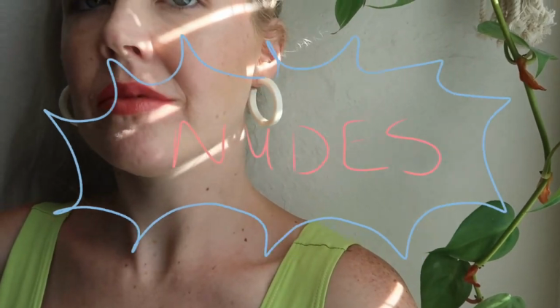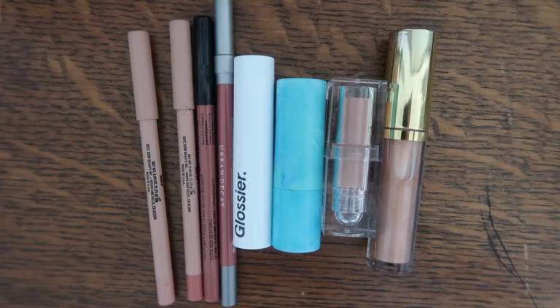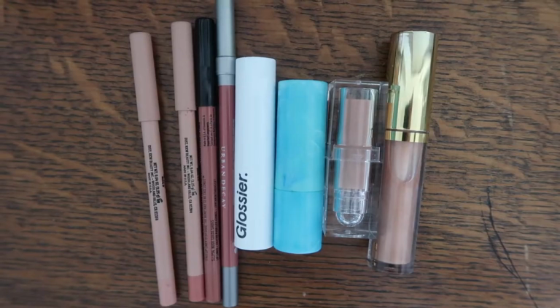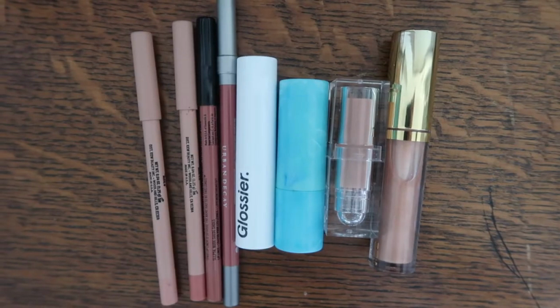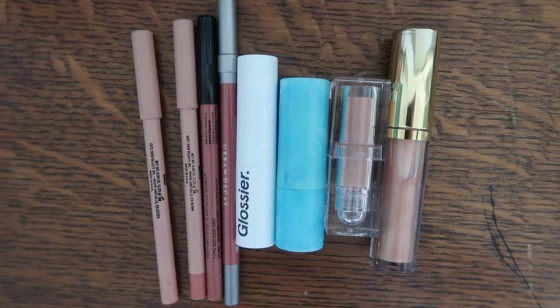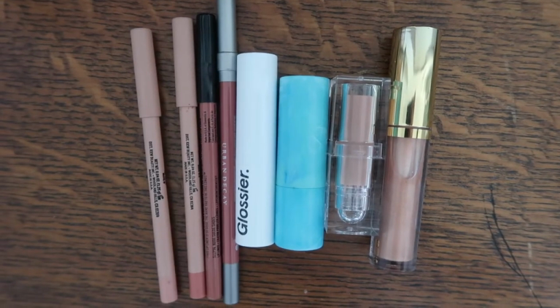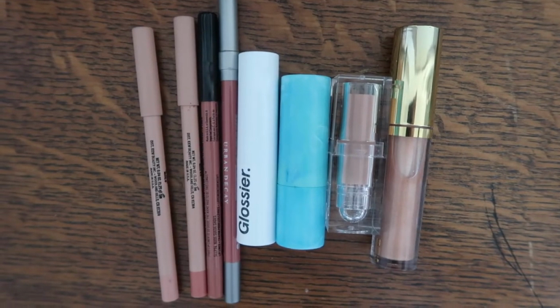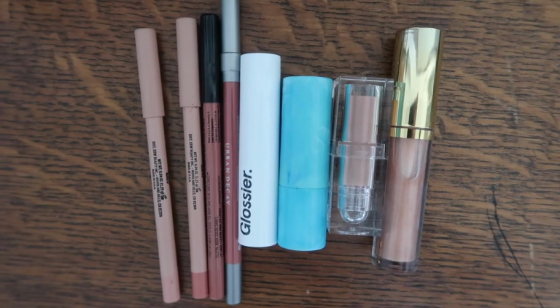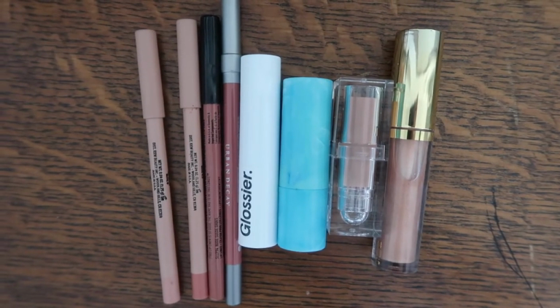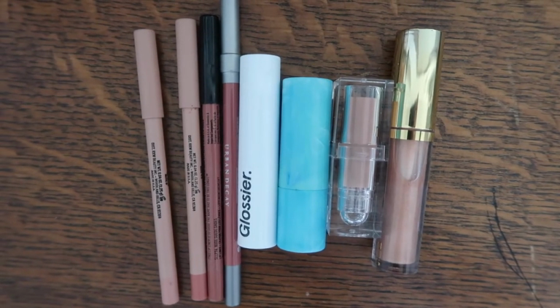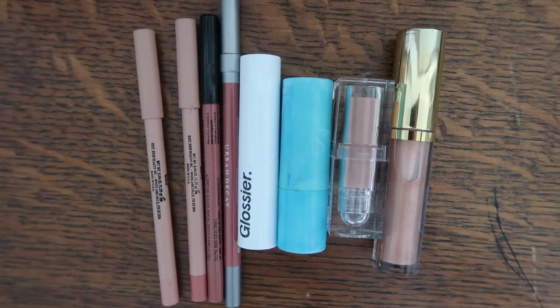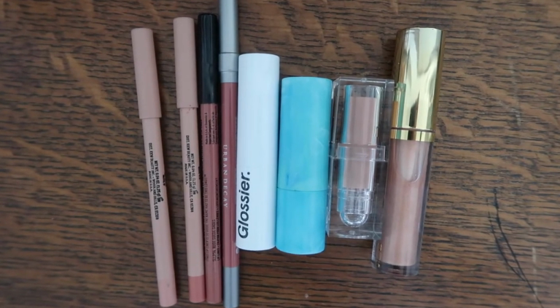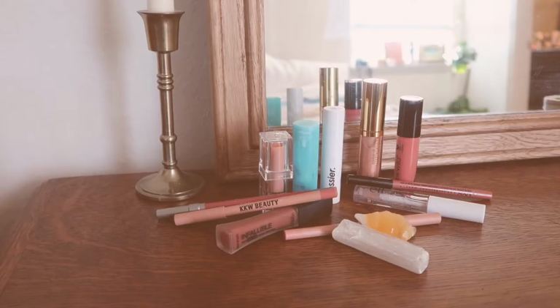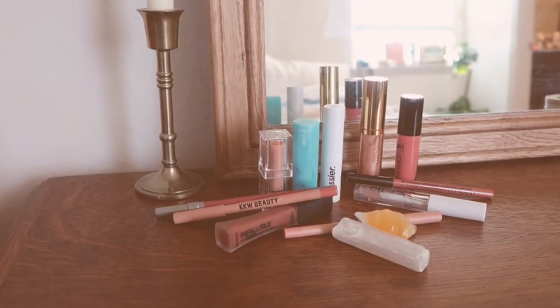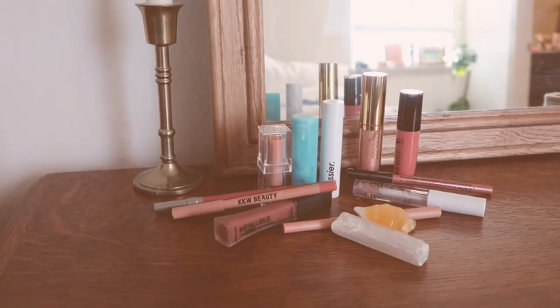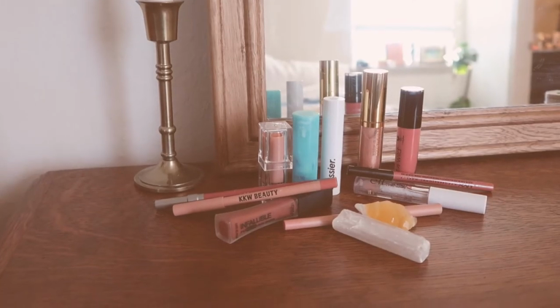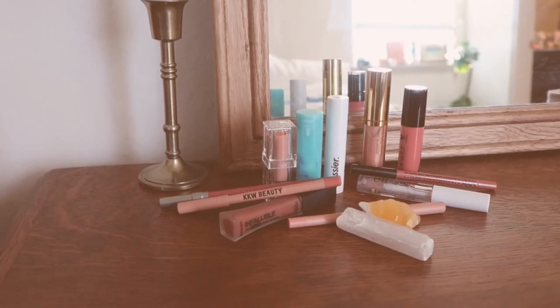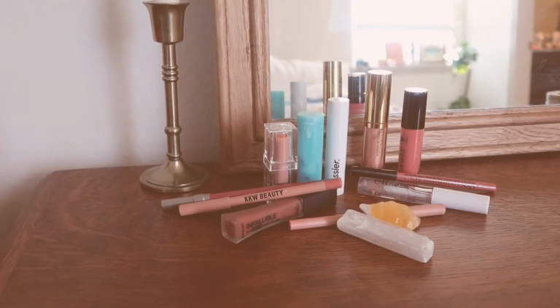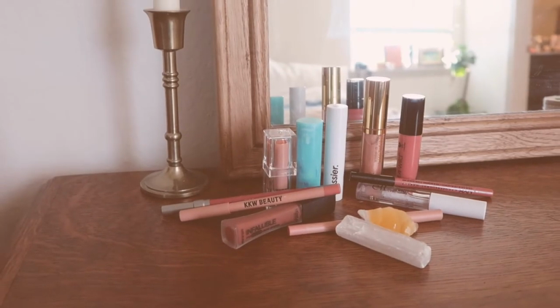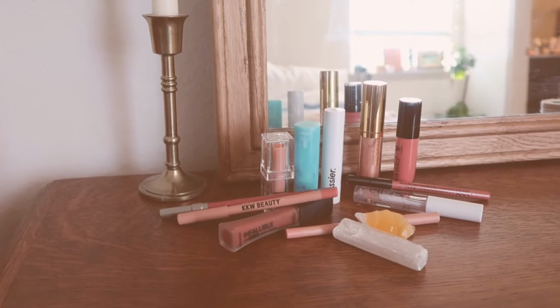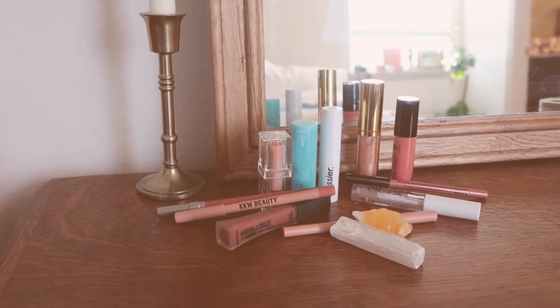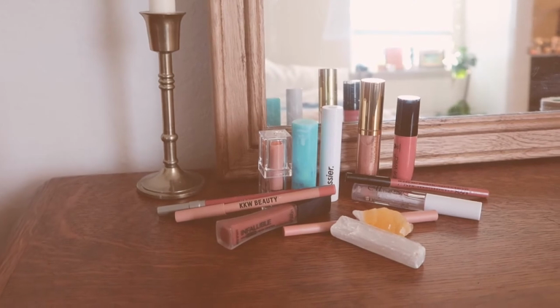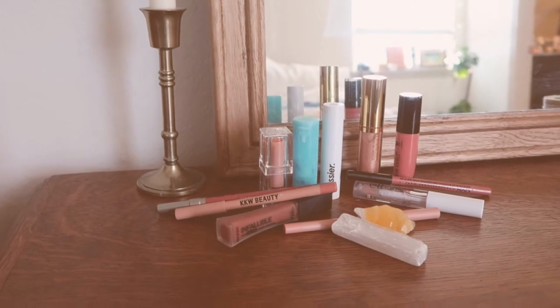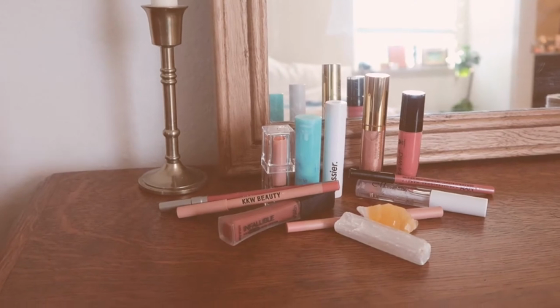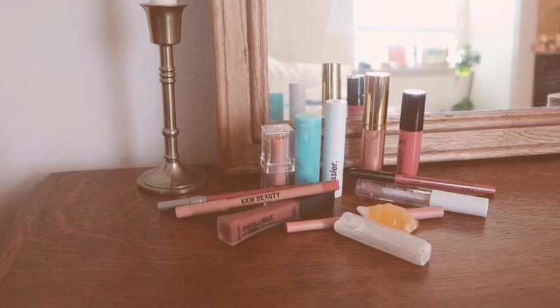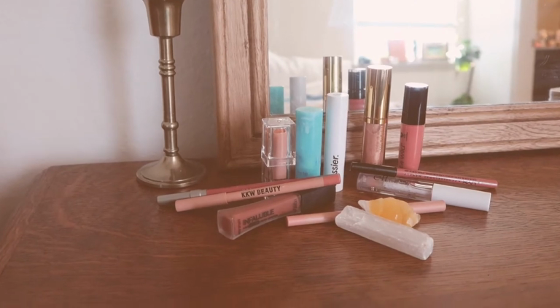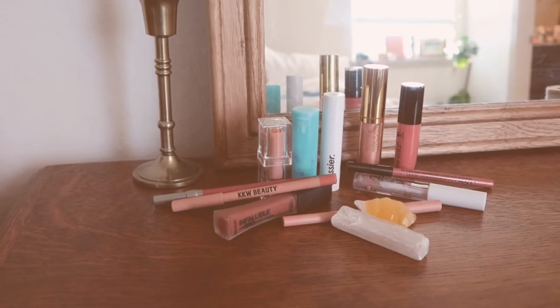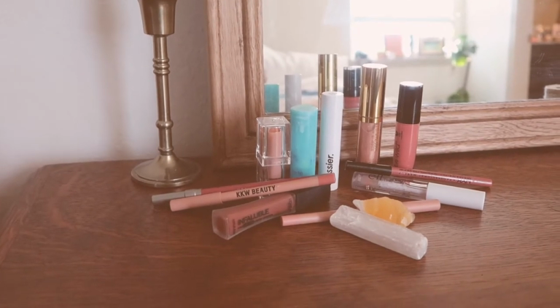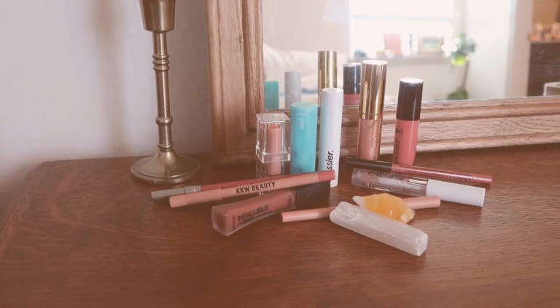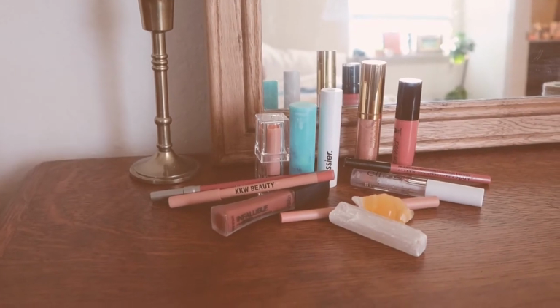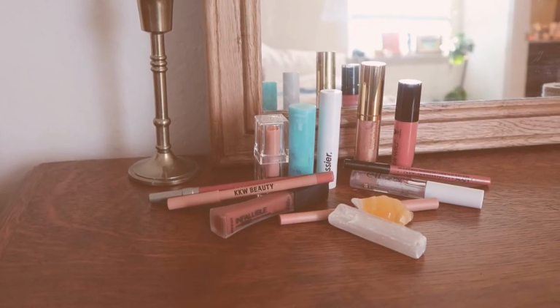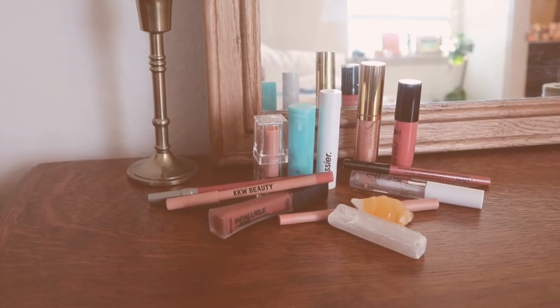Hey guys, welcome back to my channel. Today's video is all about my favorite nude-ish lip products.